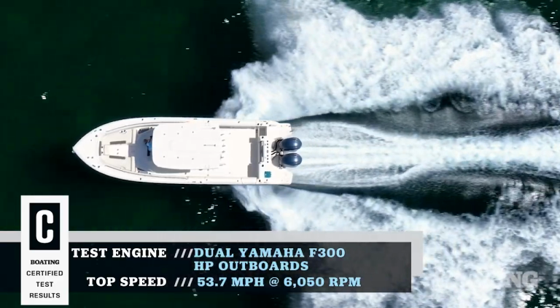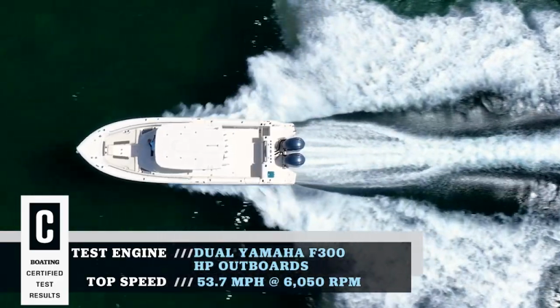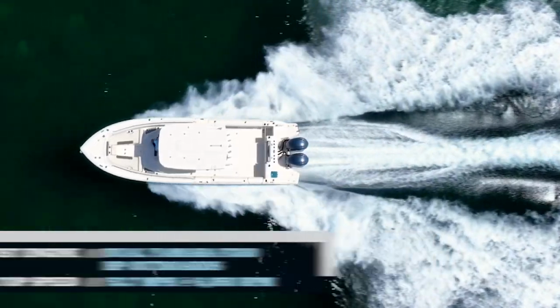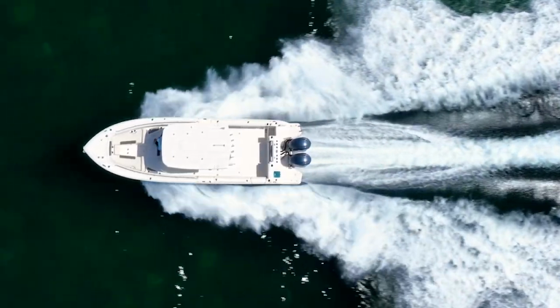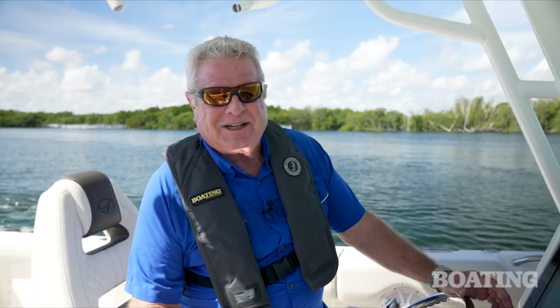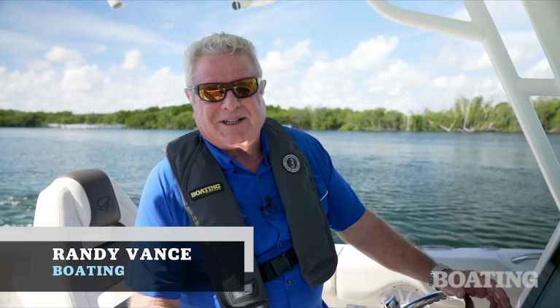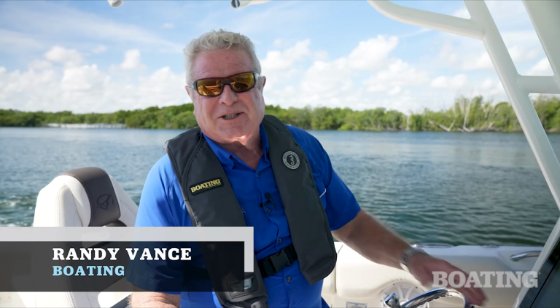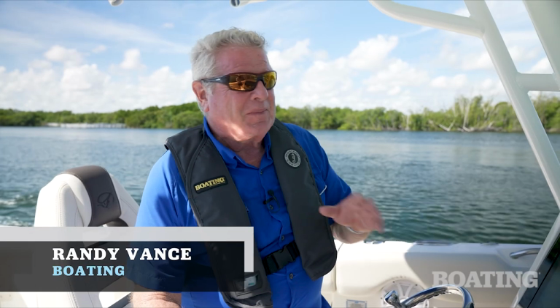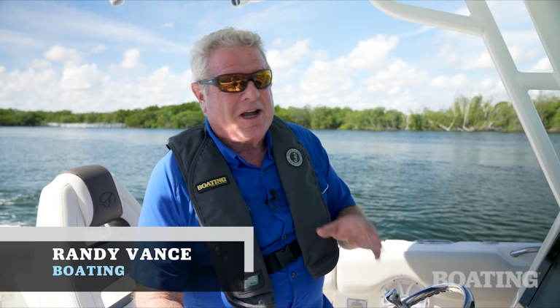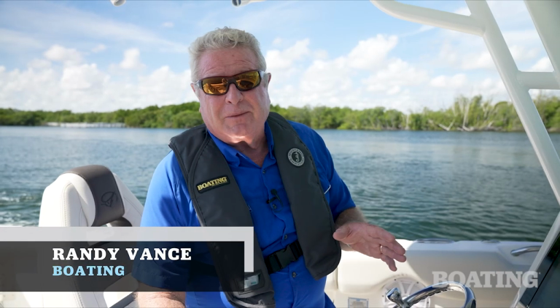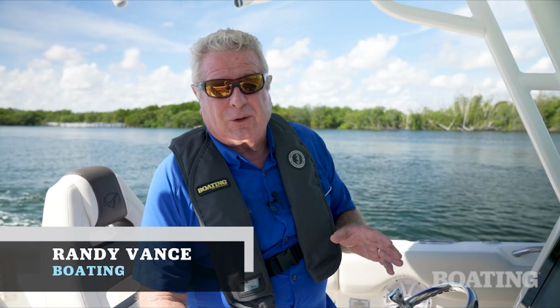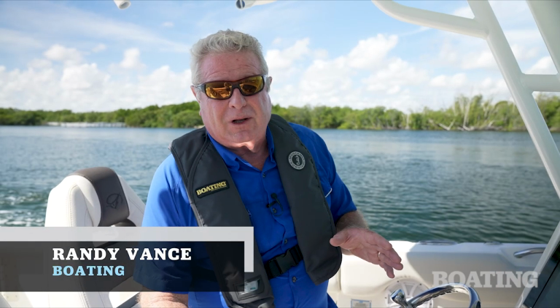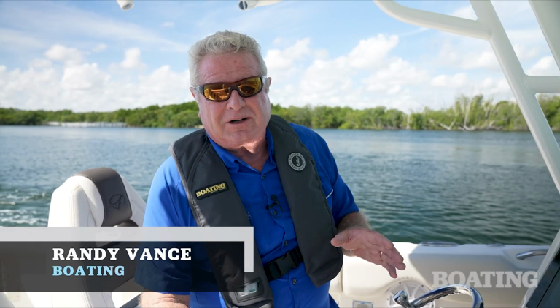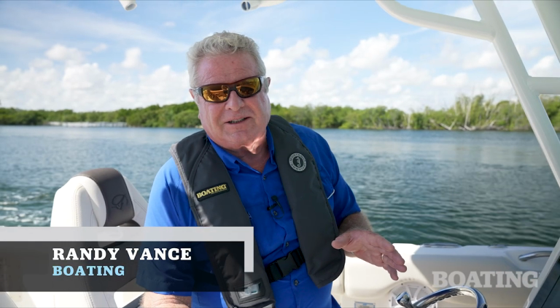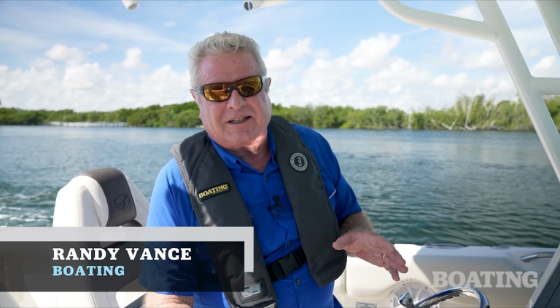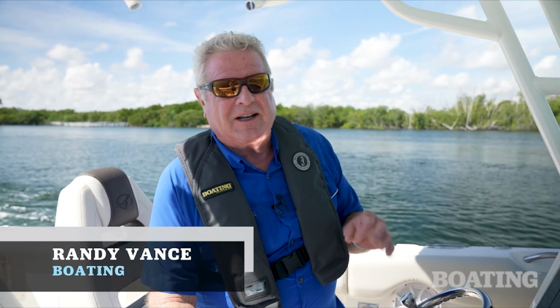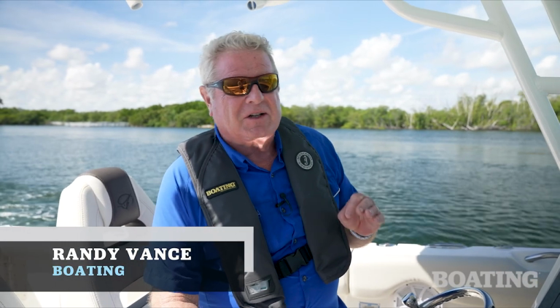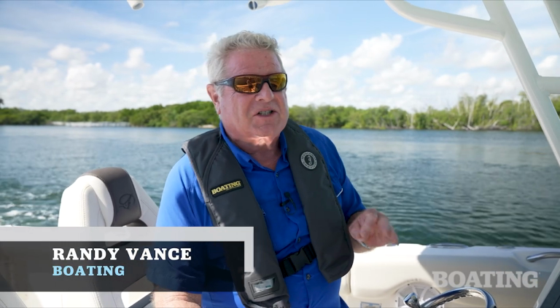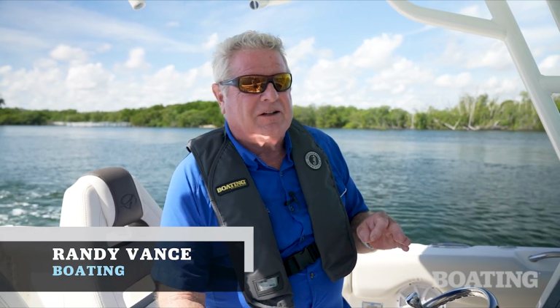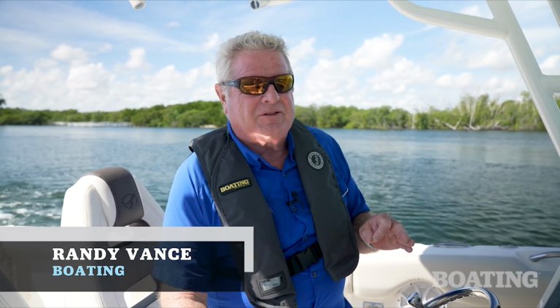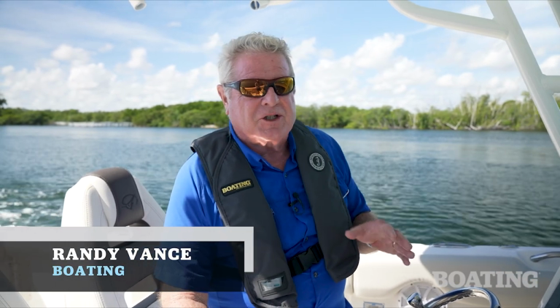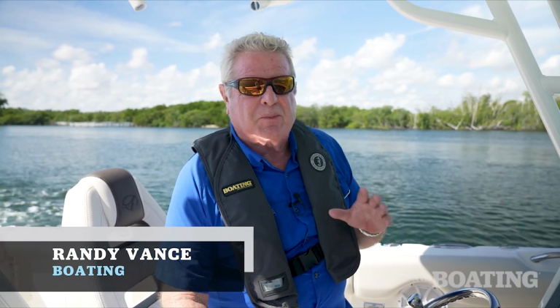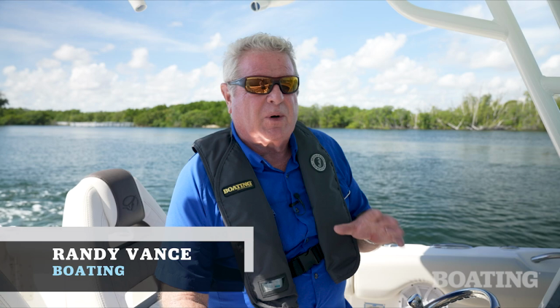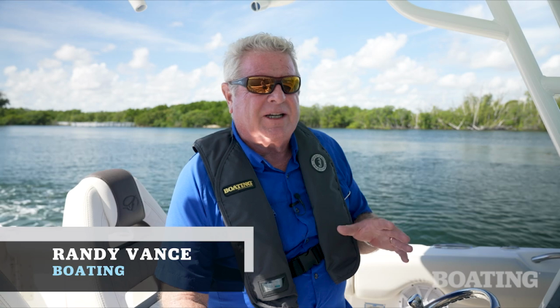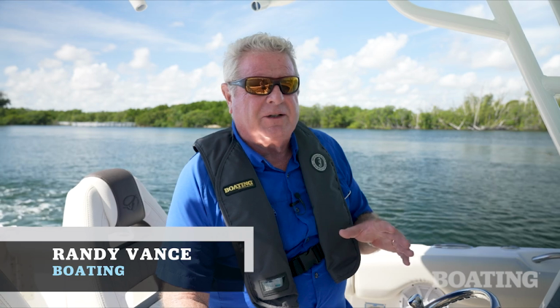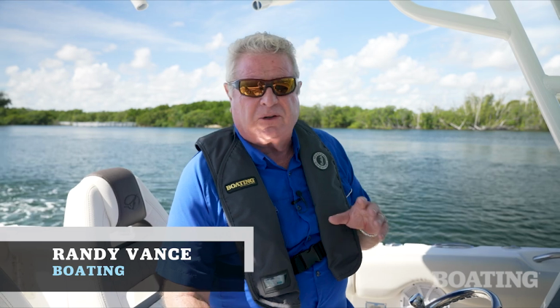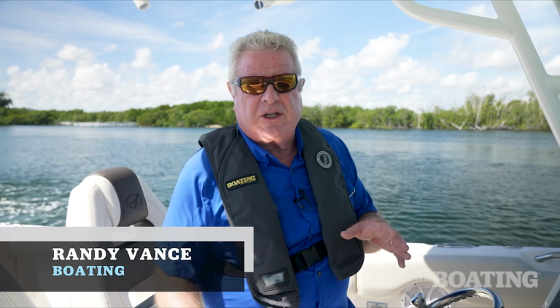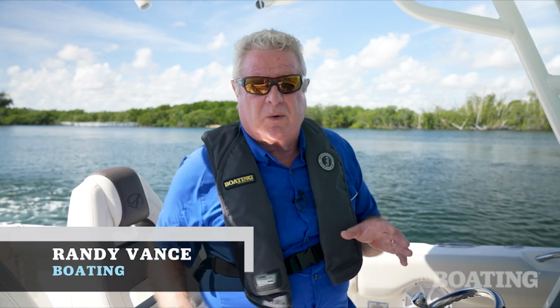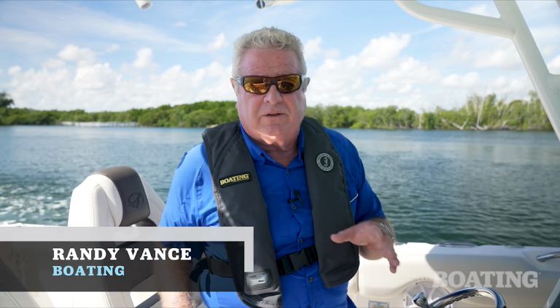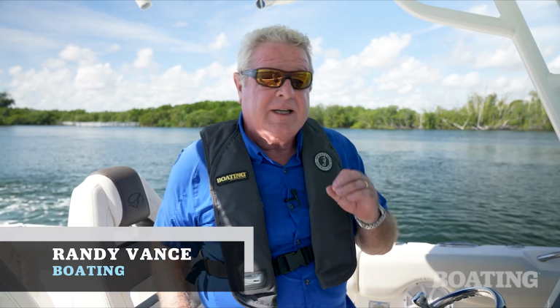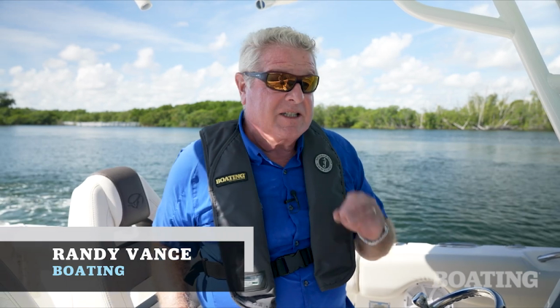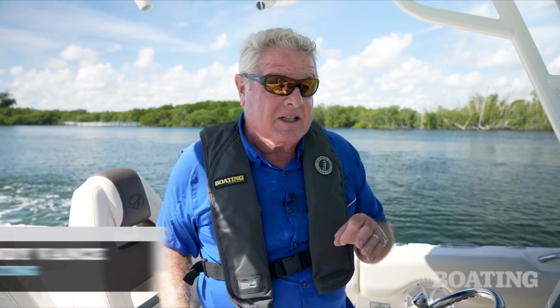Hi, I'm Randy Vance. I'm in Fort Lauderdale today on Sailfish's brand new 312cc.